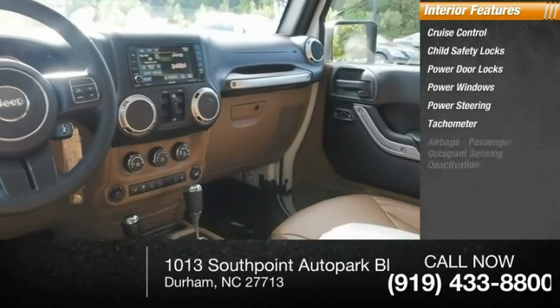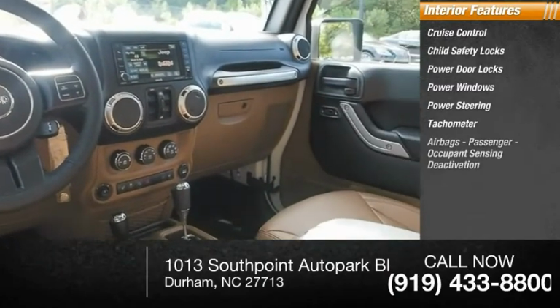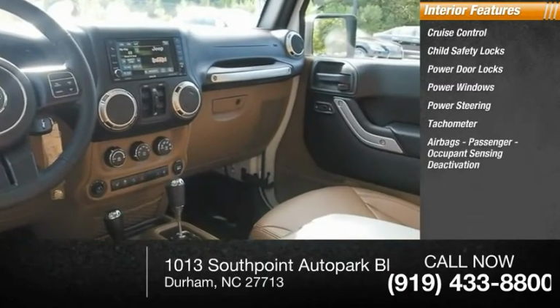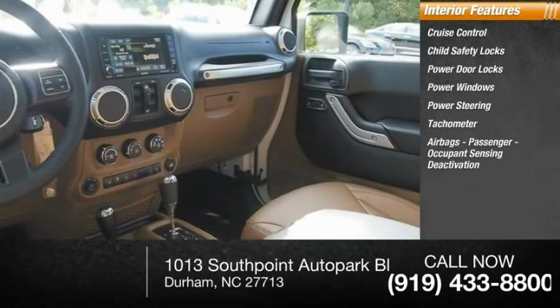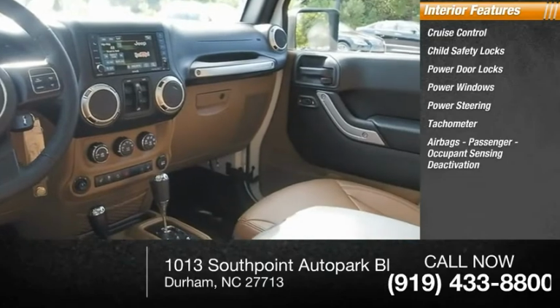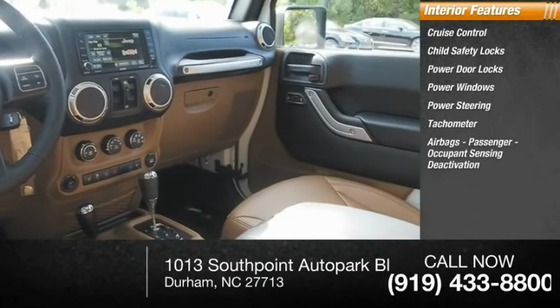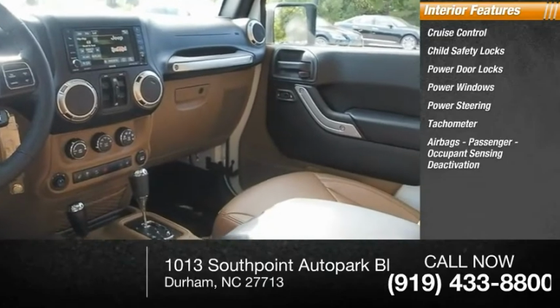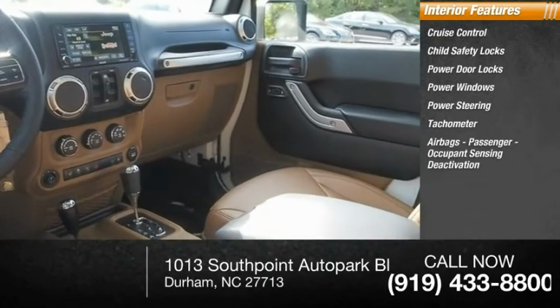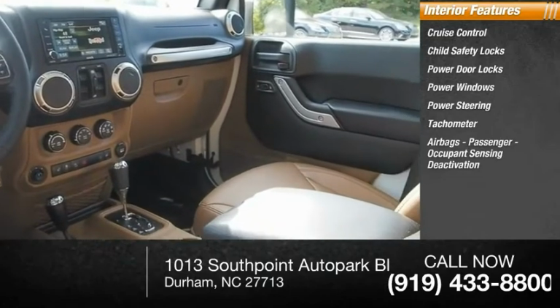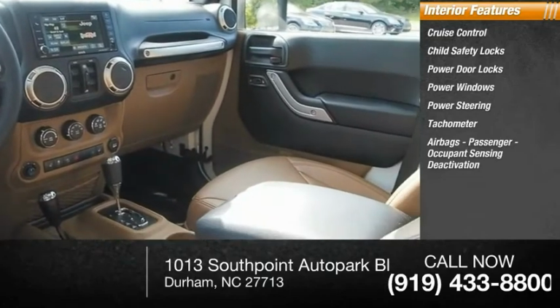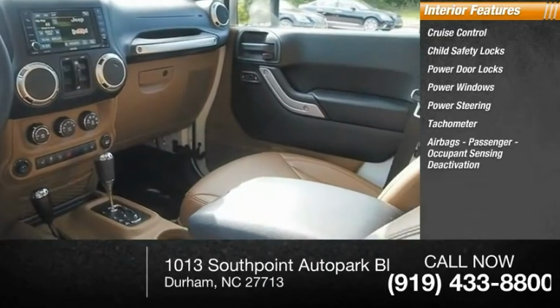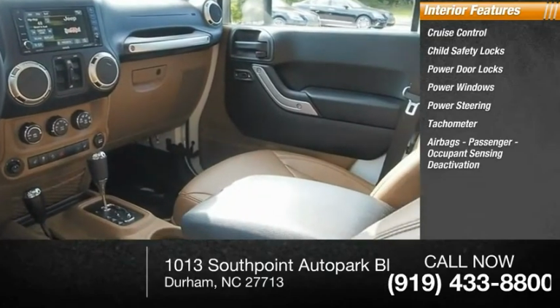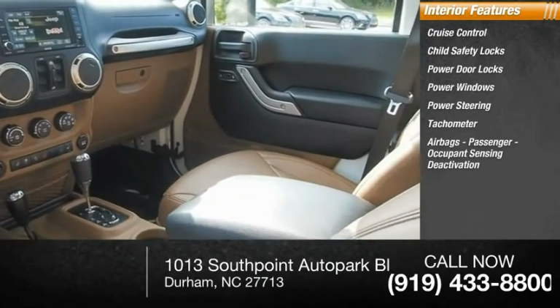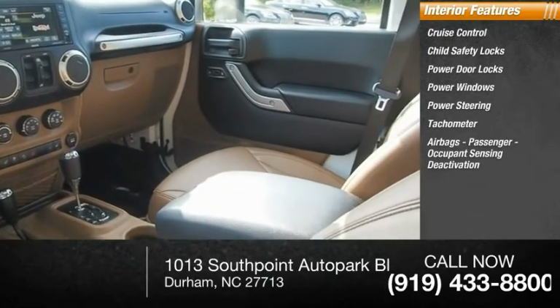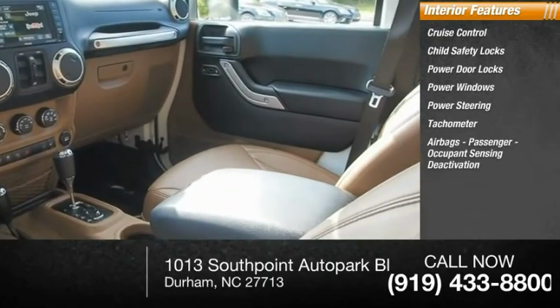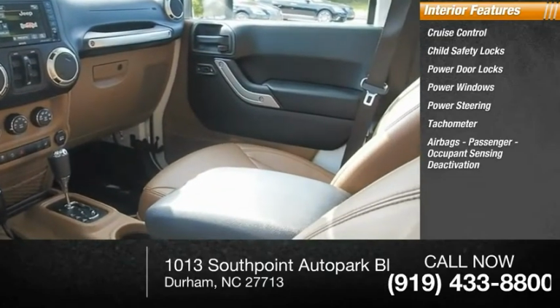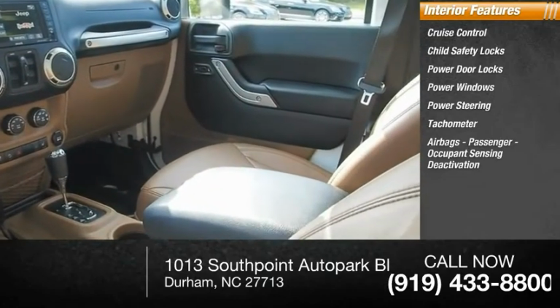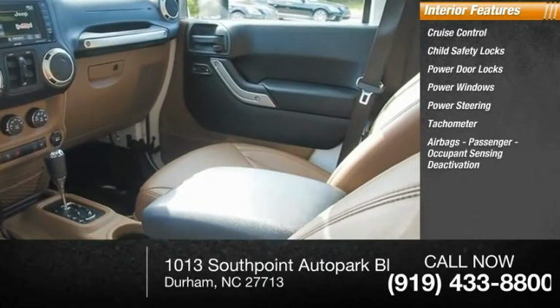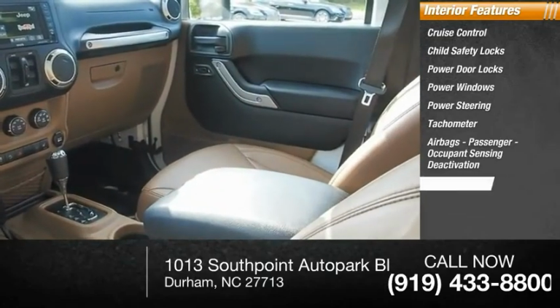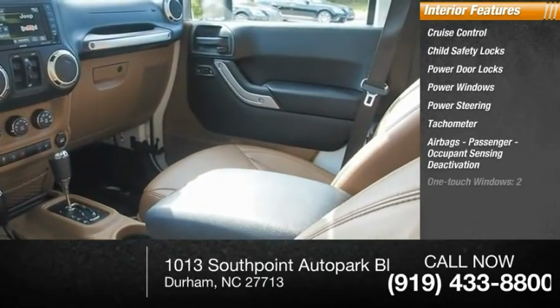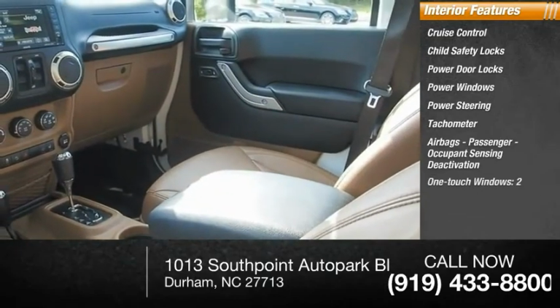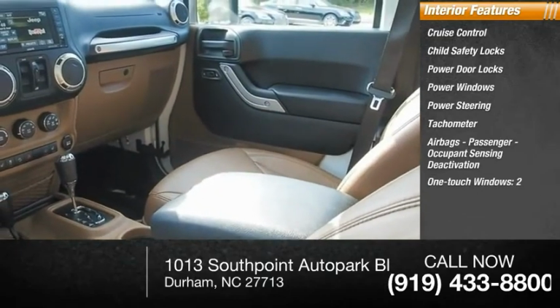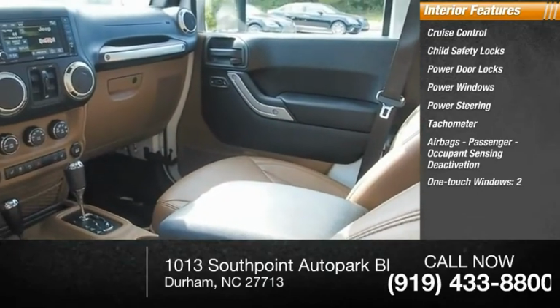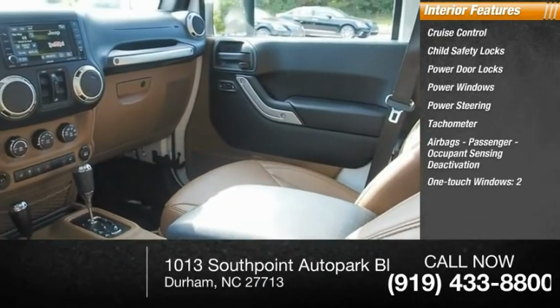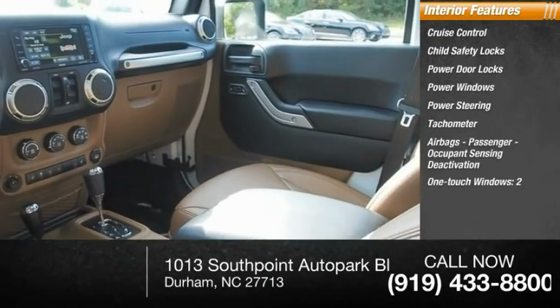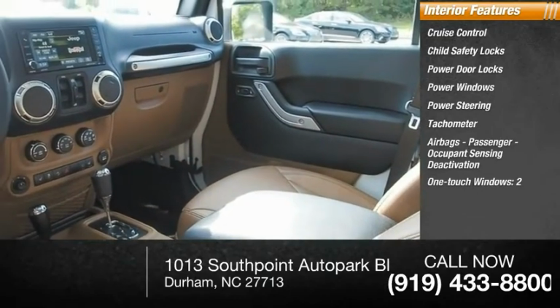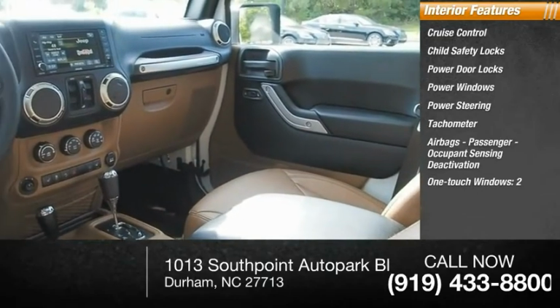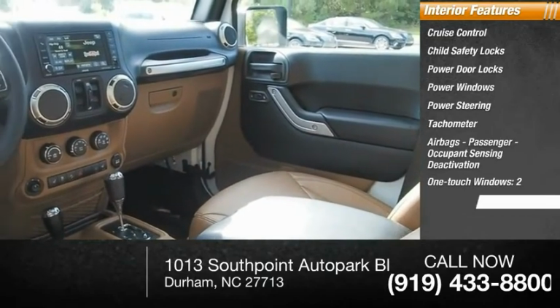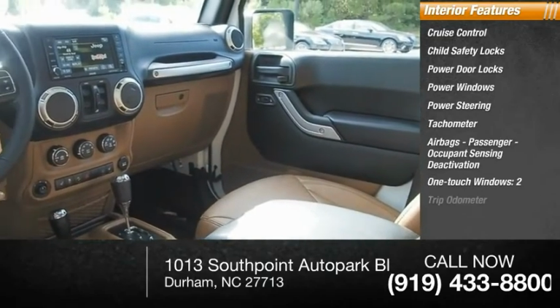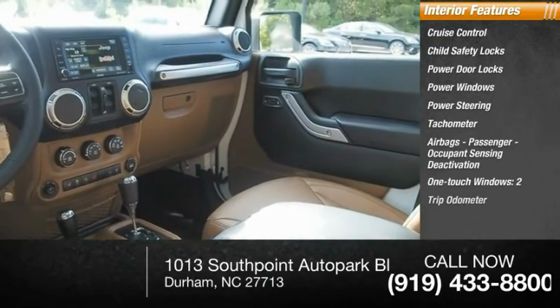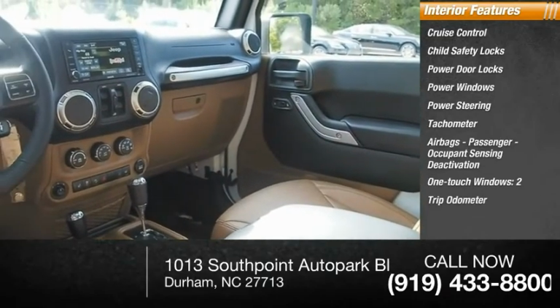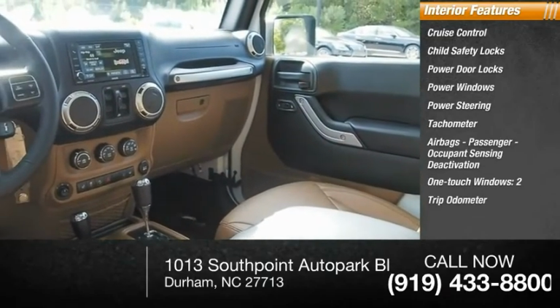Airbags, passenger occupant sensing deactivation, one-touch windows — two, and trip odometer.